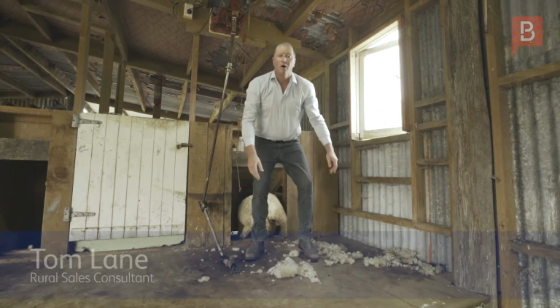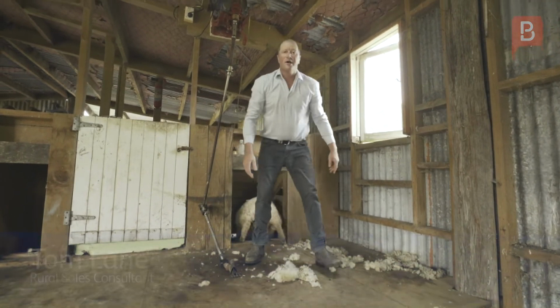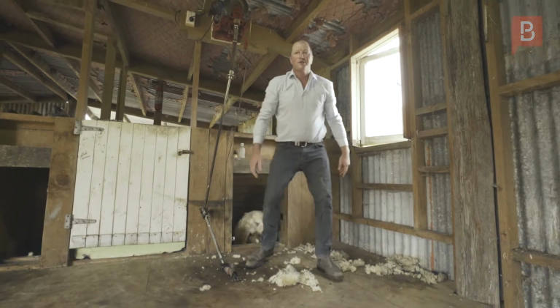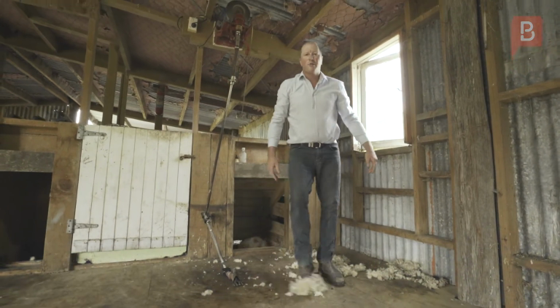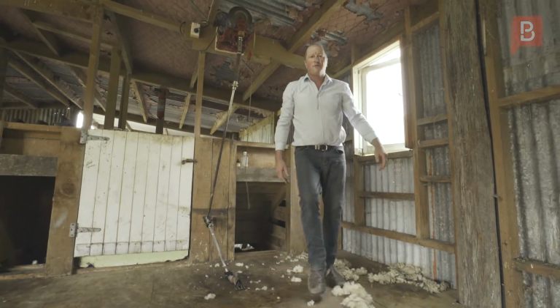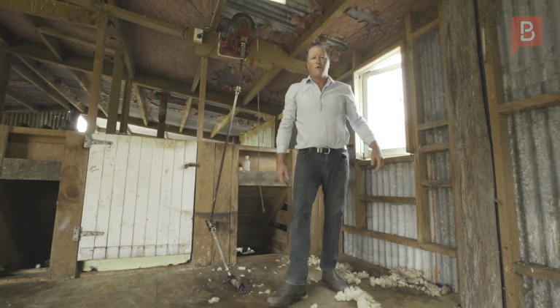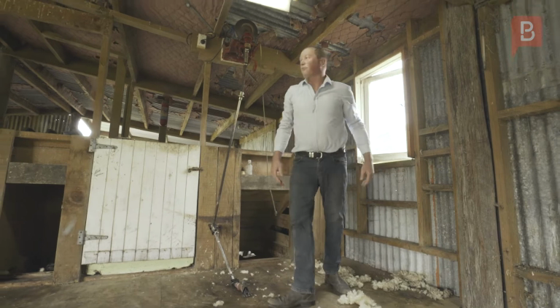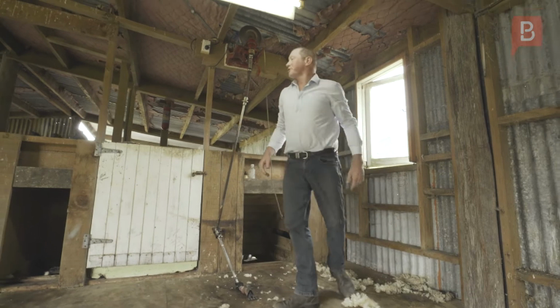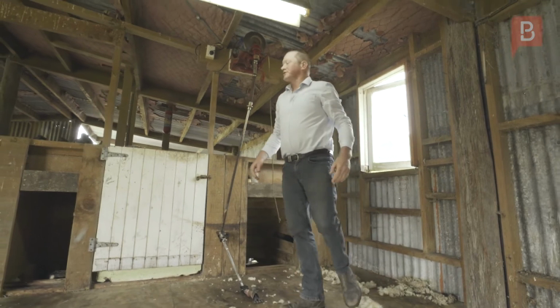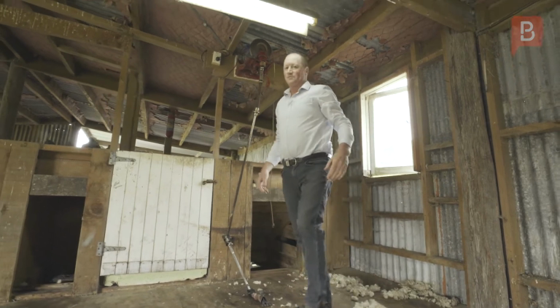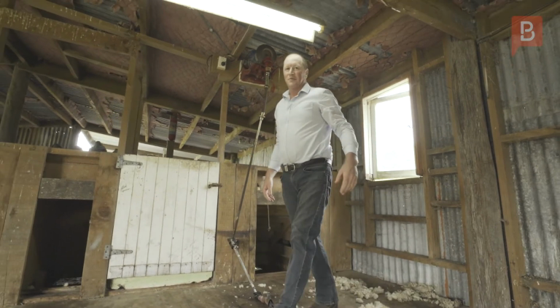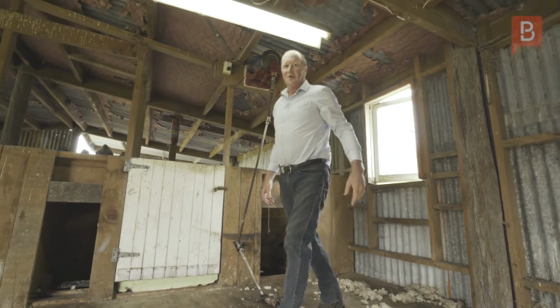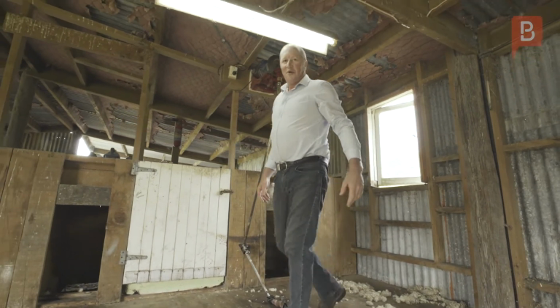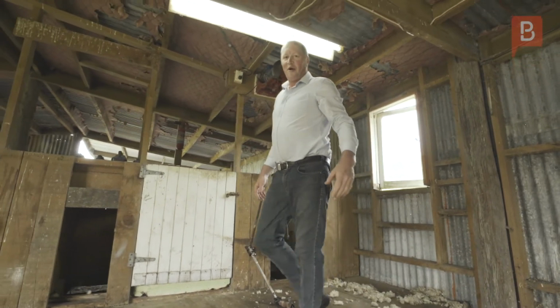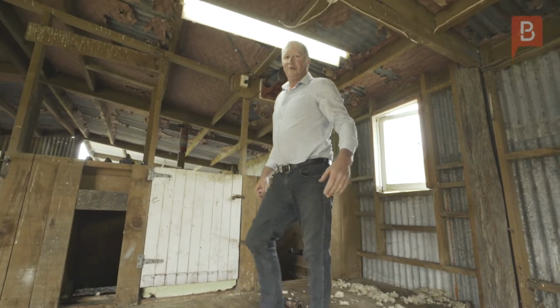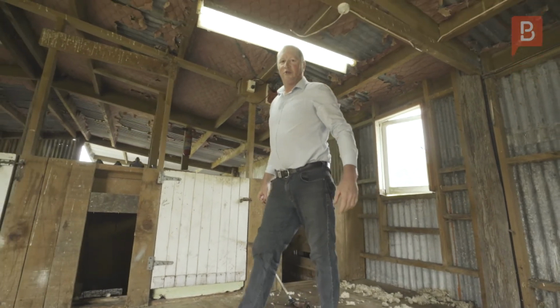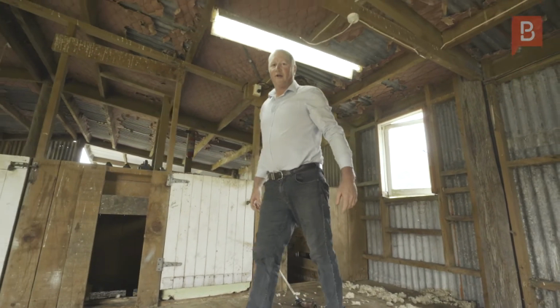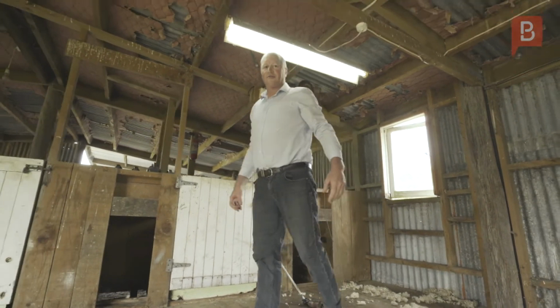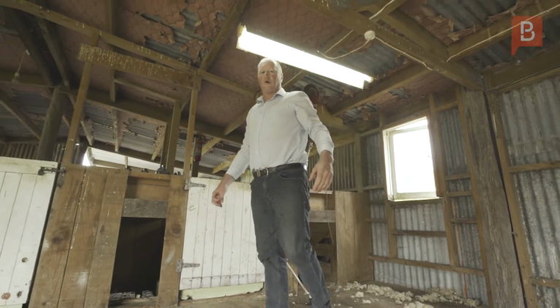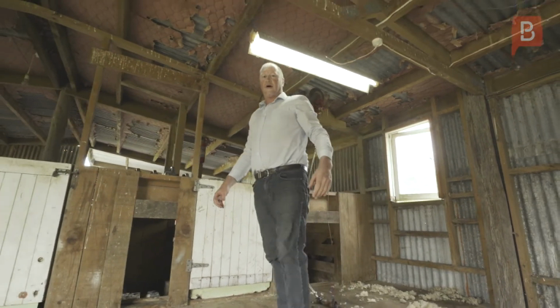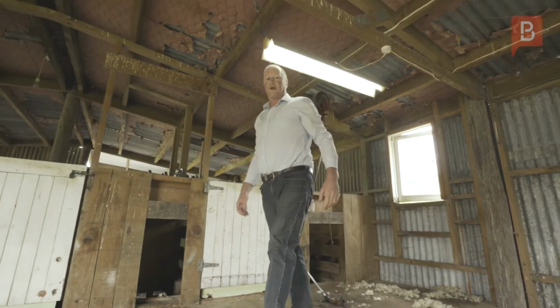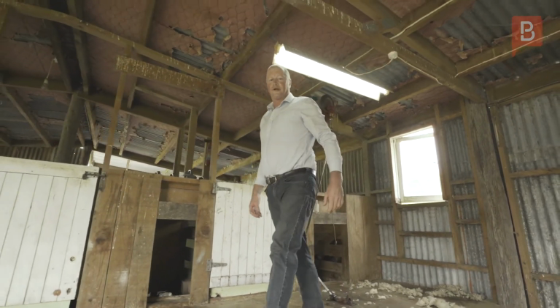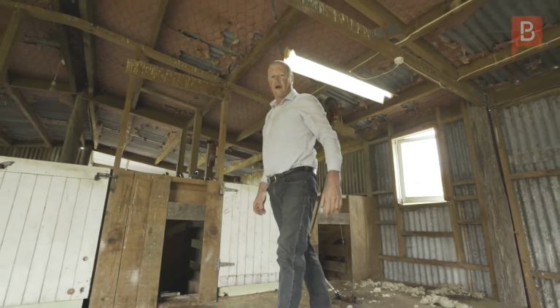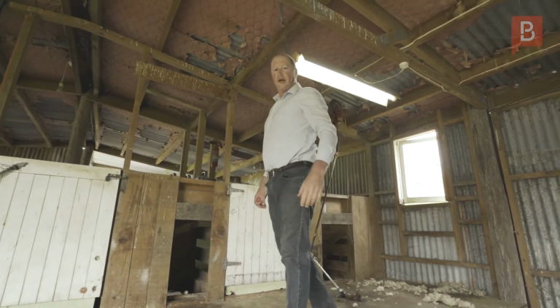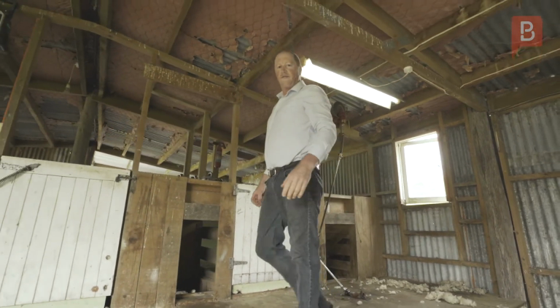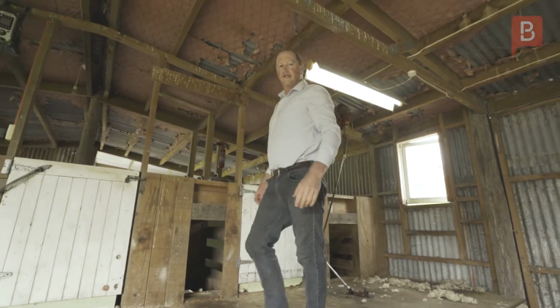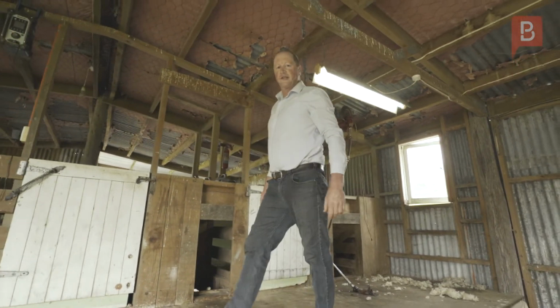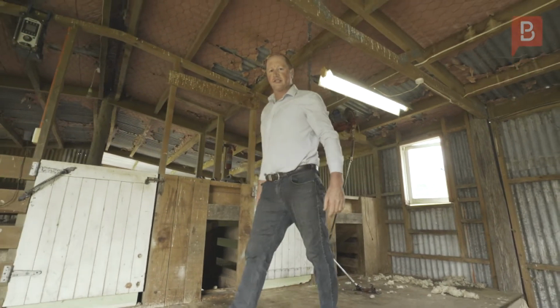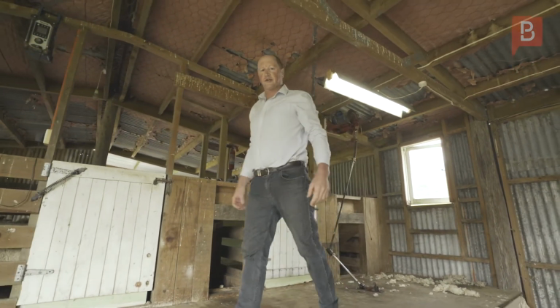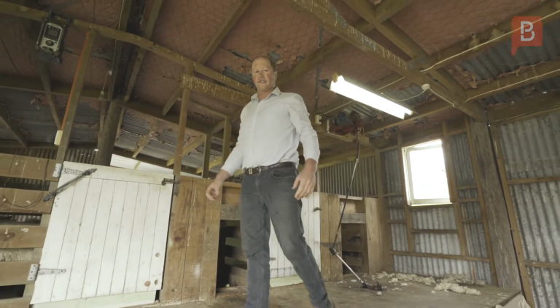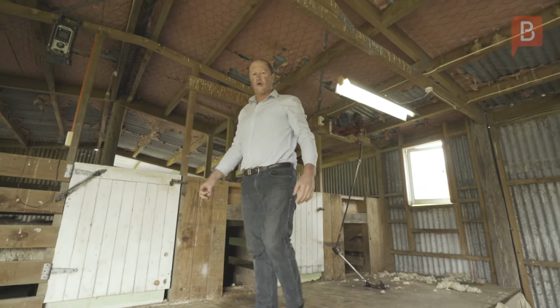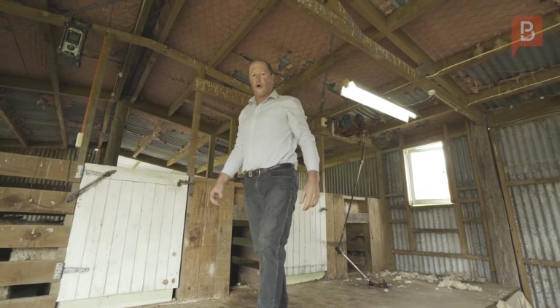Hi, Tom Lane from Property Brokers. Welcome to this great lifestyle farmlet located in the Fraser Town district, just out of Royal.